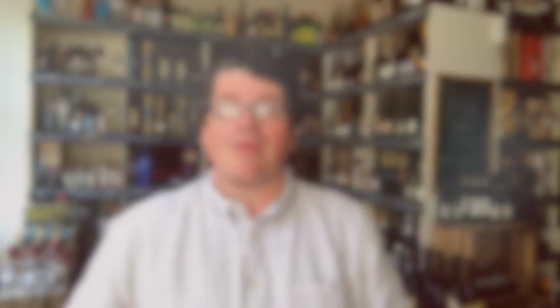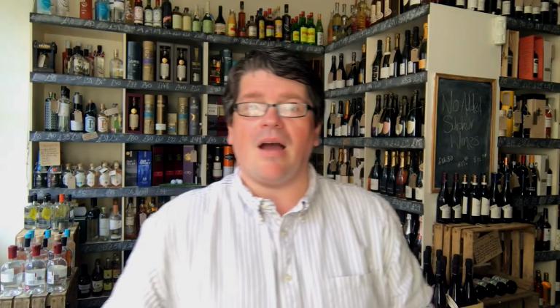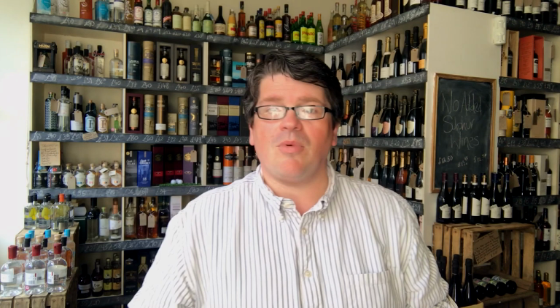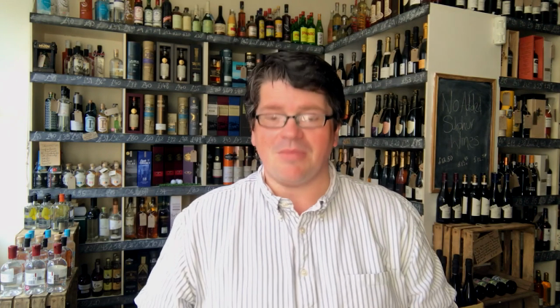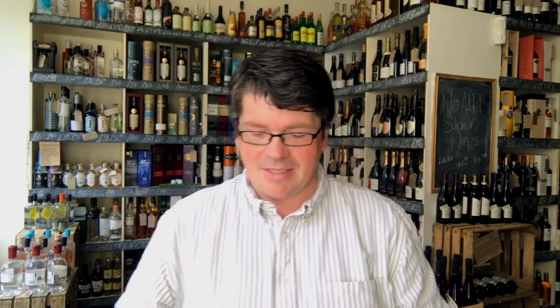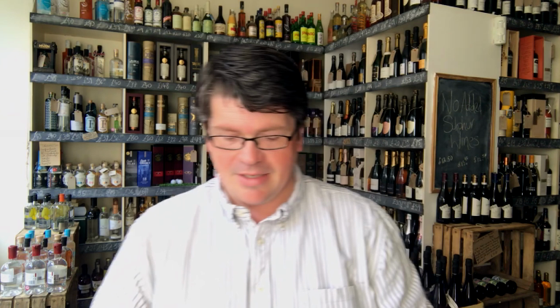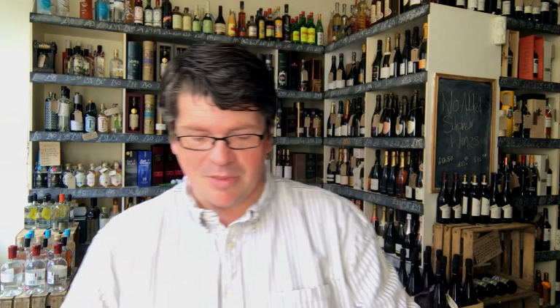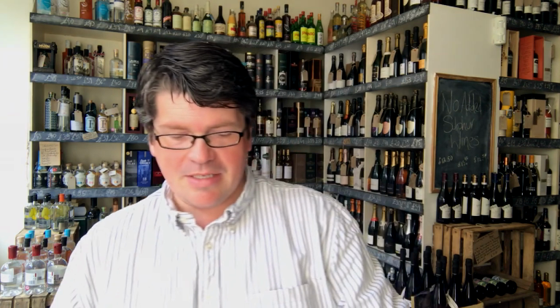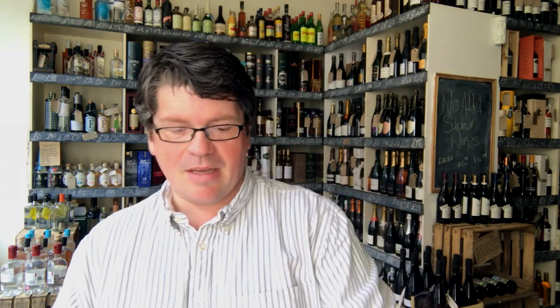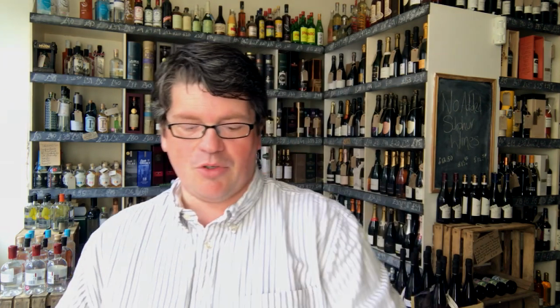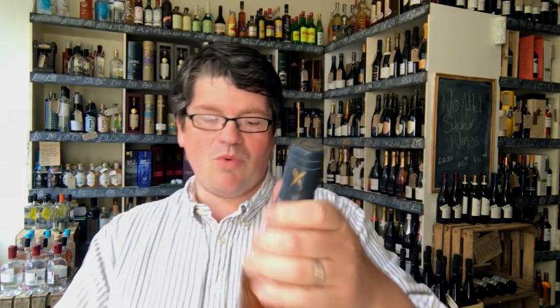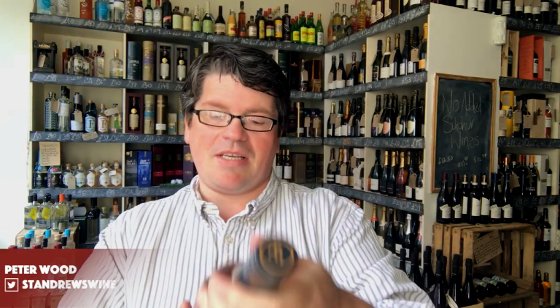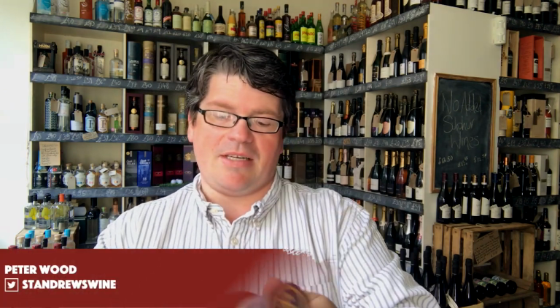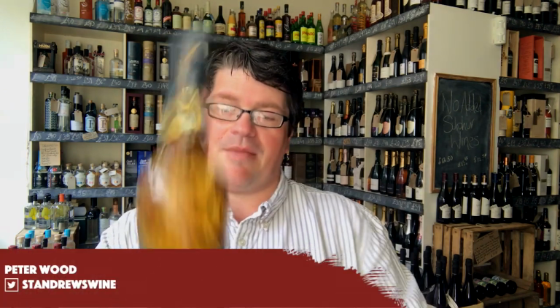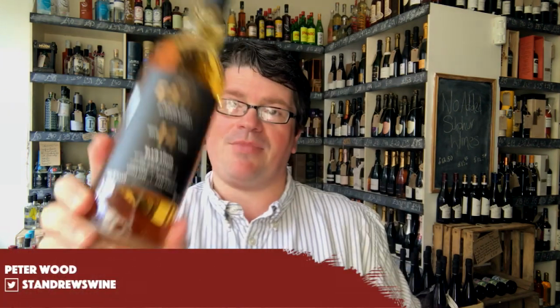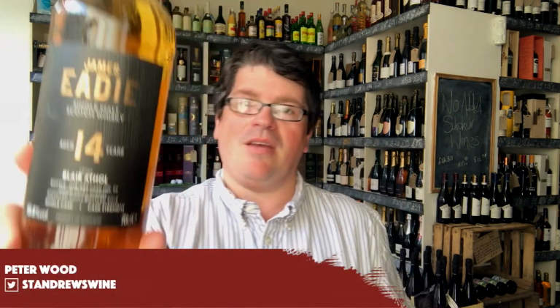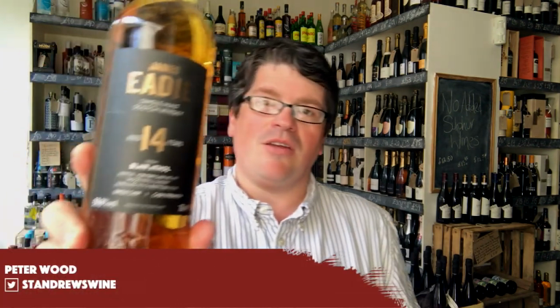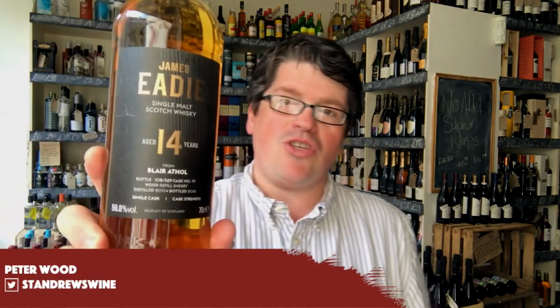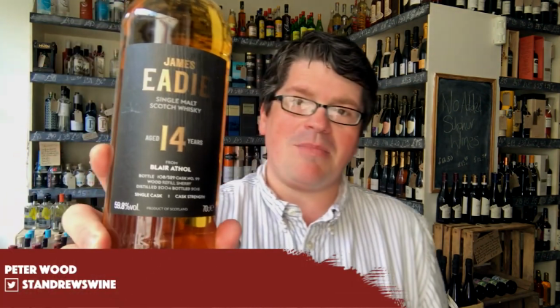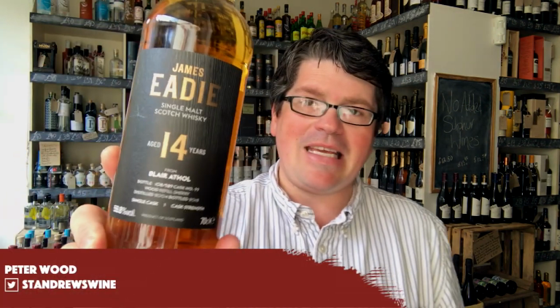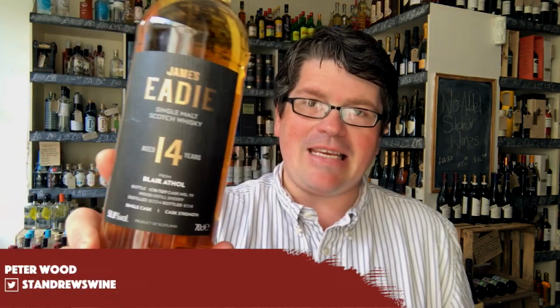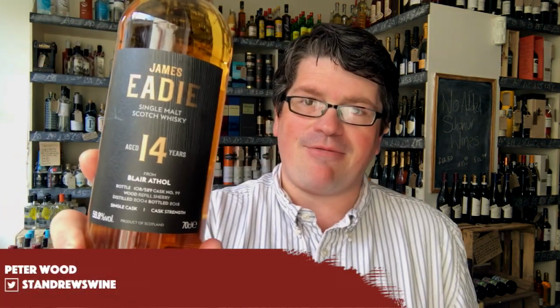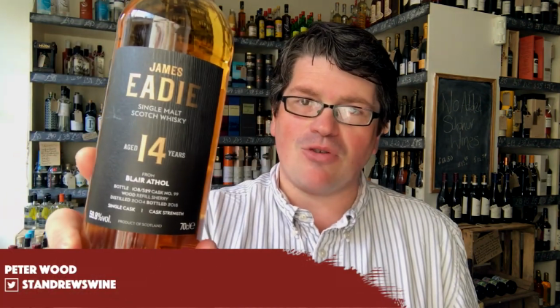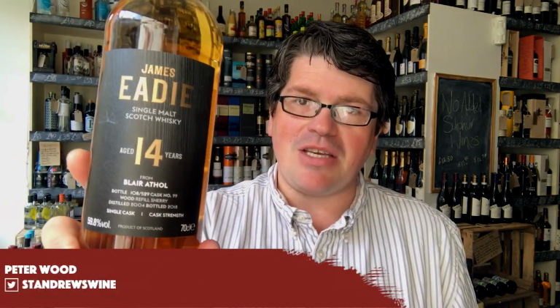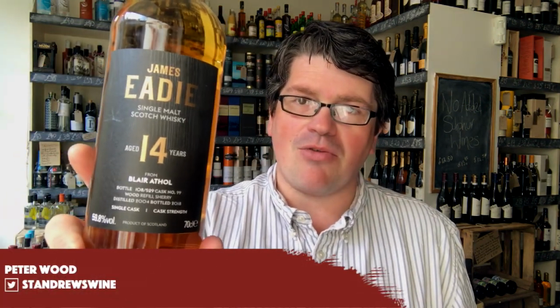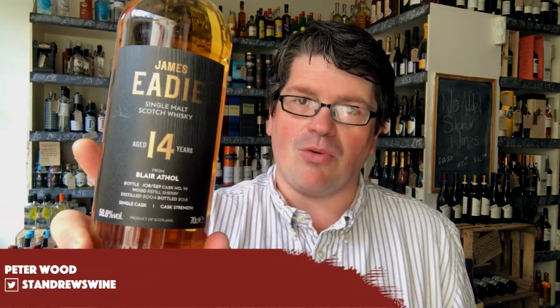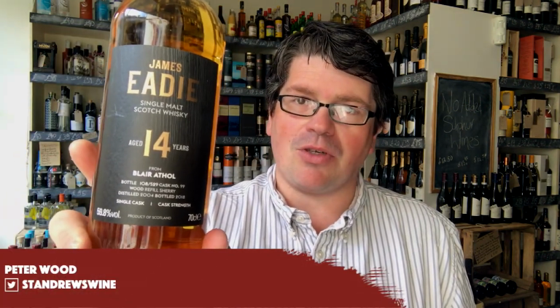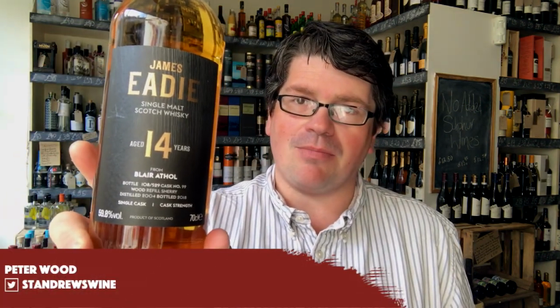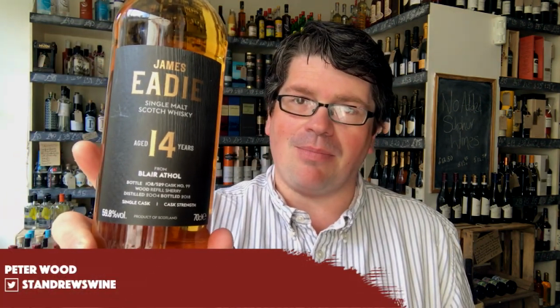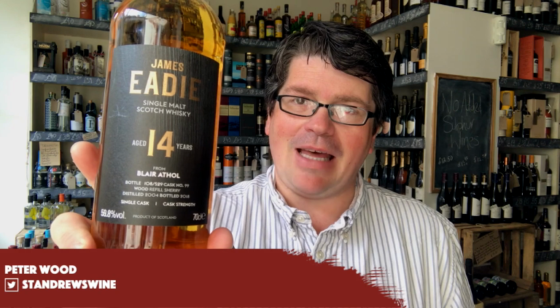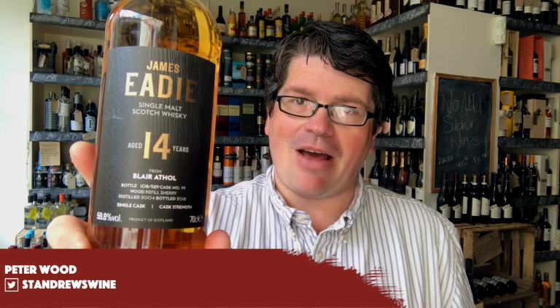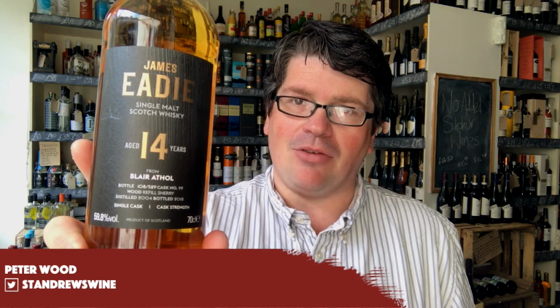Hi, welcome to today's 2 Minute Tasting. I'm doing a whisky today — James Eady, 14 year old, Blair Athol.